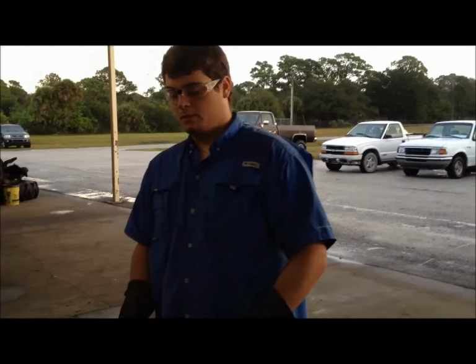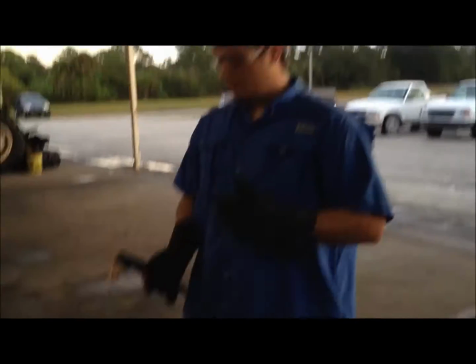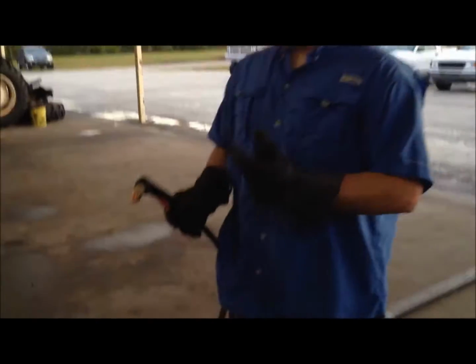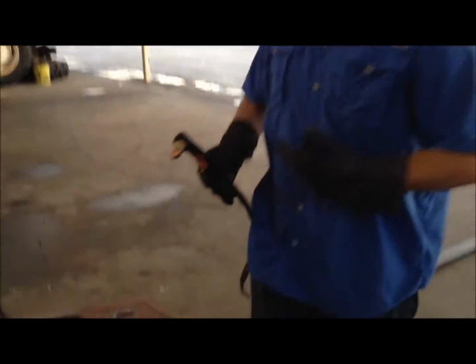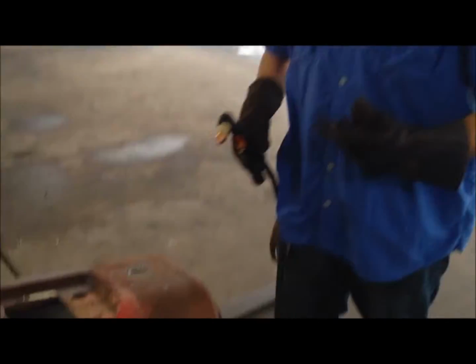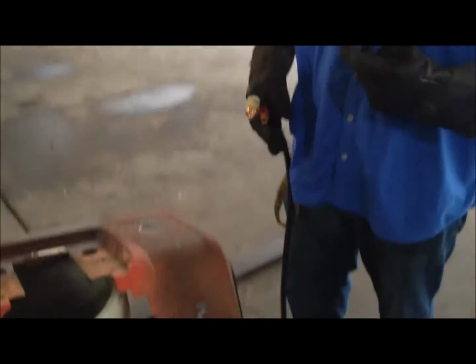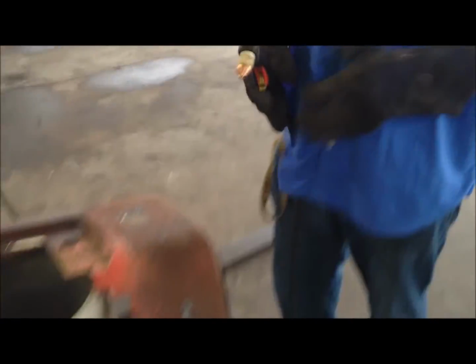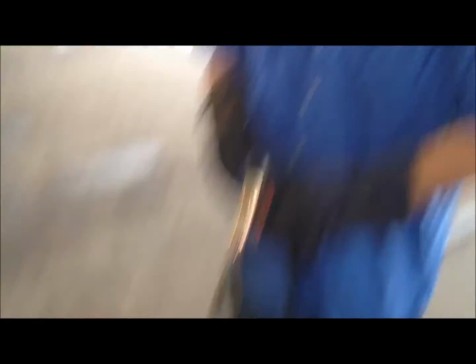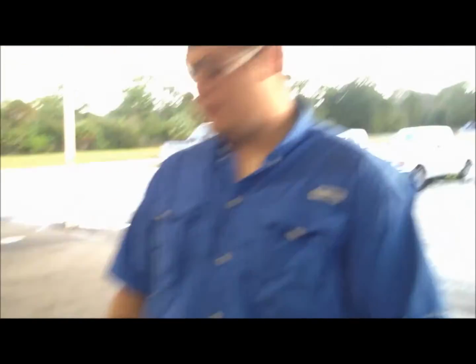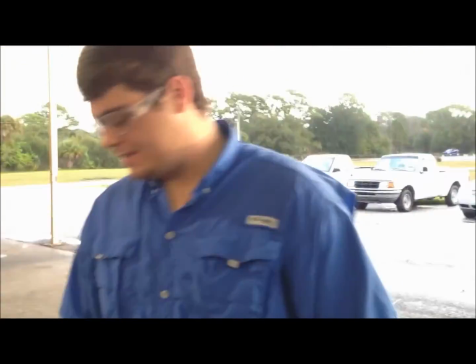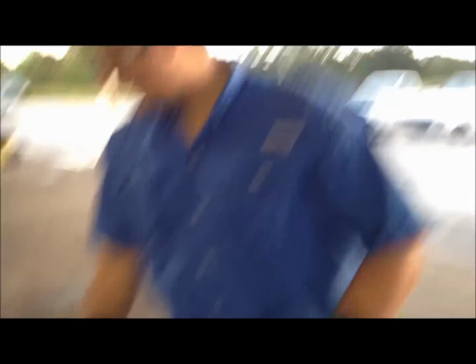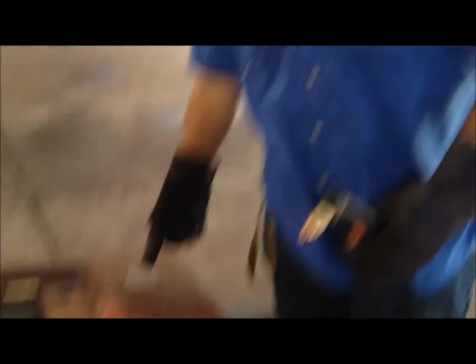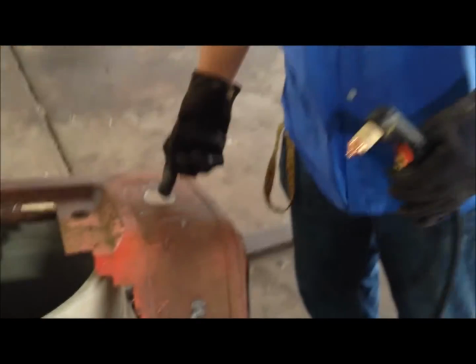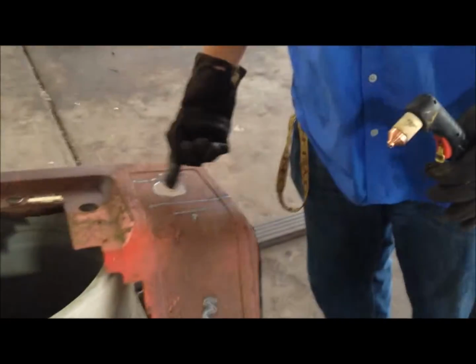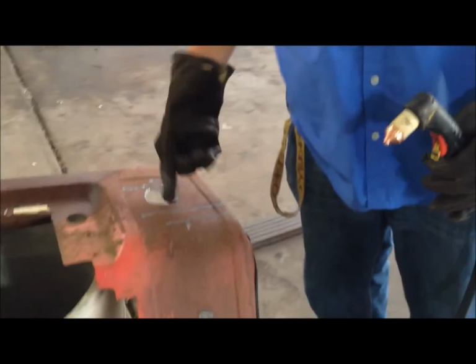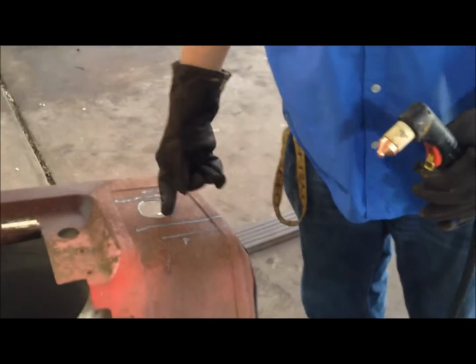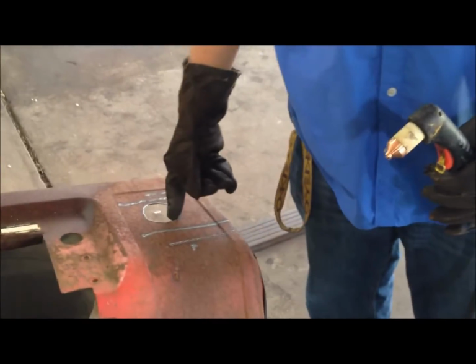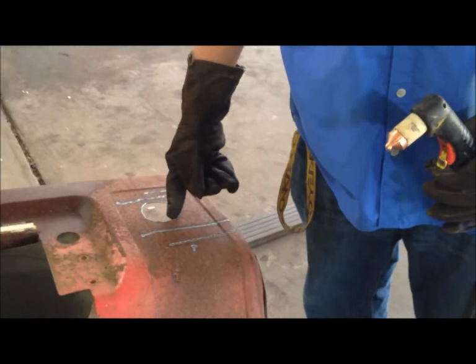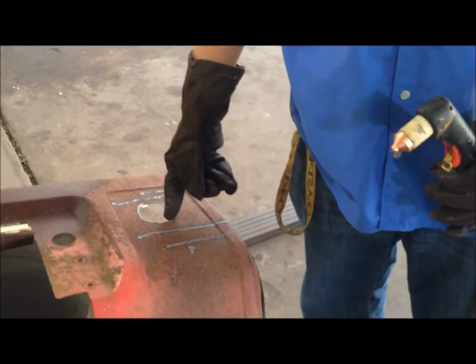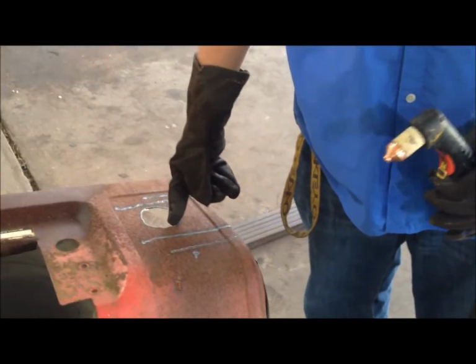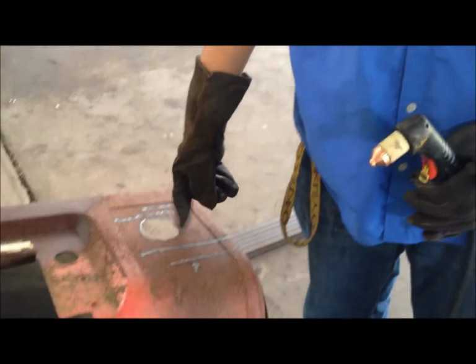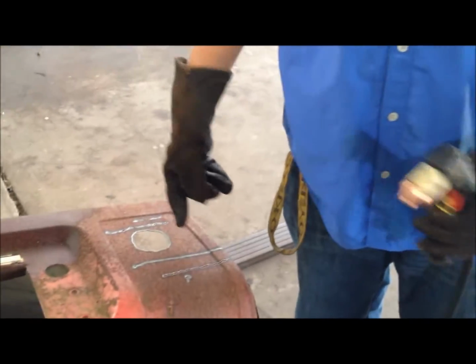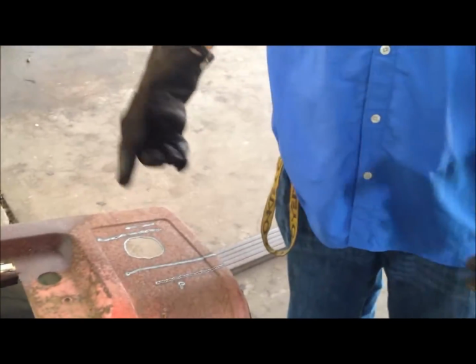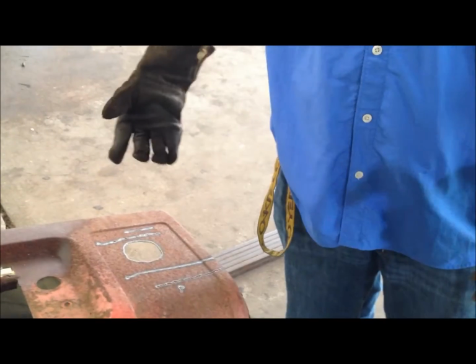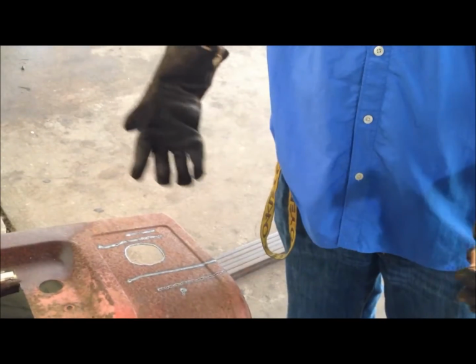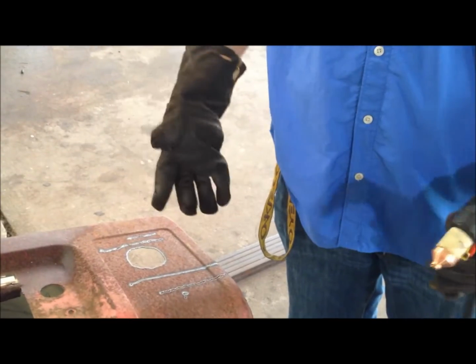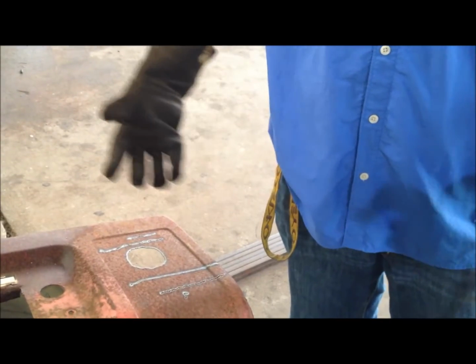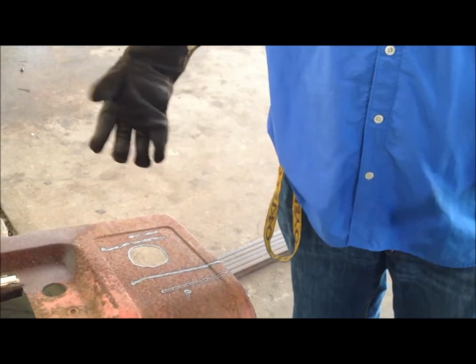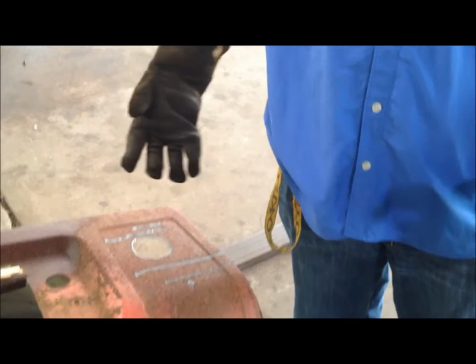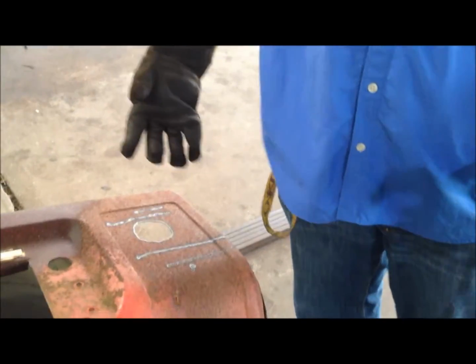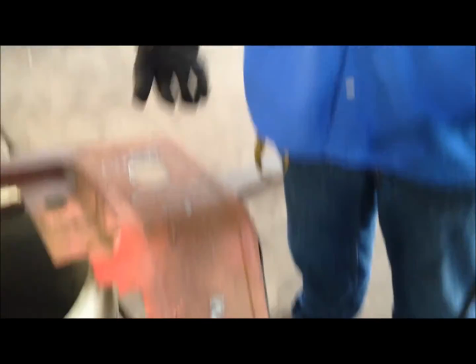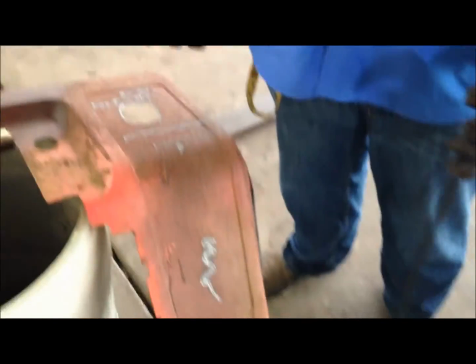The plasma cutter is really for designing stuff like the cup holder or just putting really cool designs in metal, not really cutting metal in half.